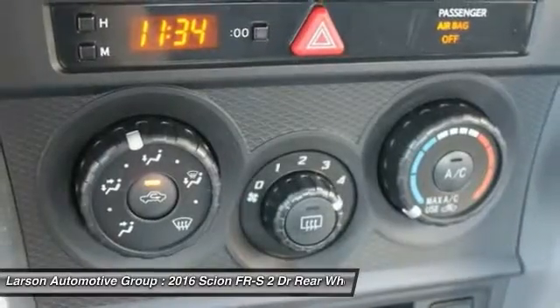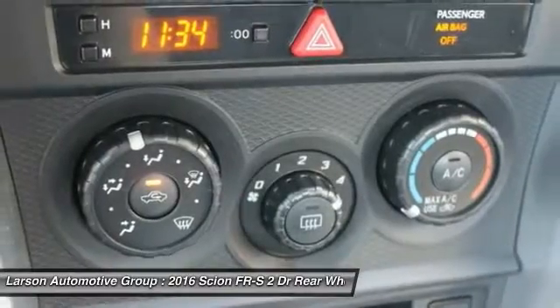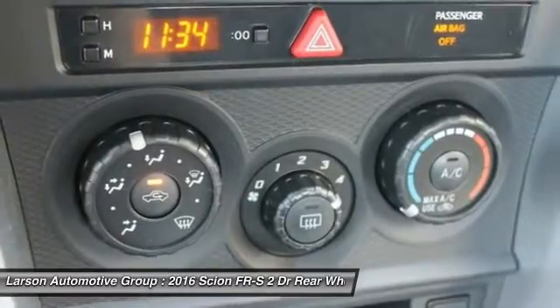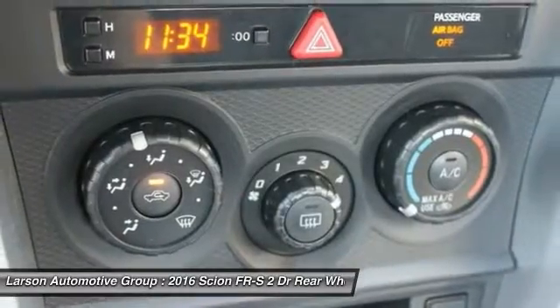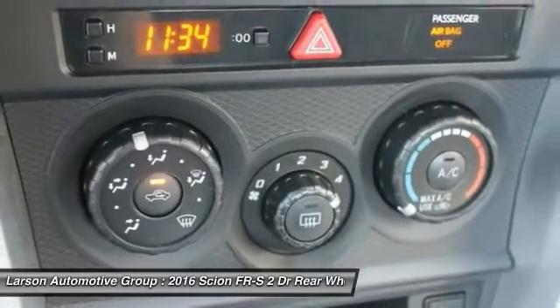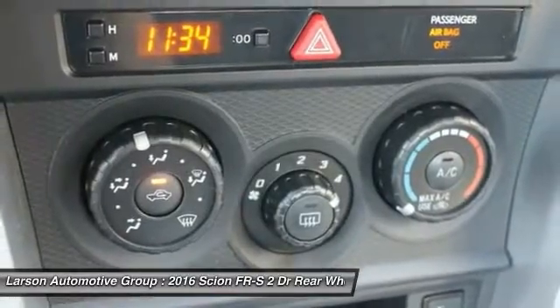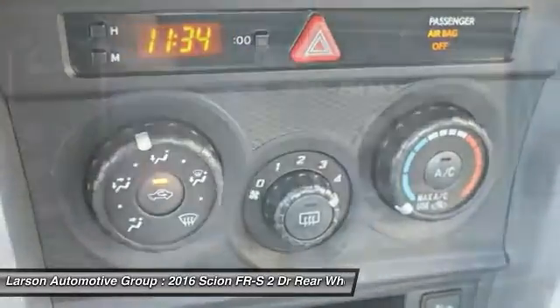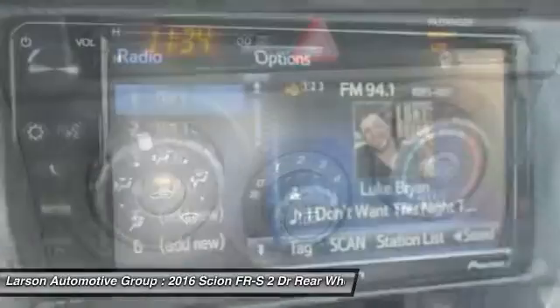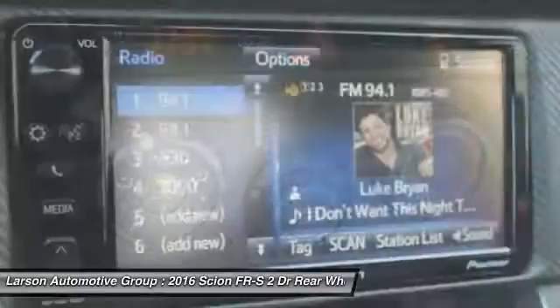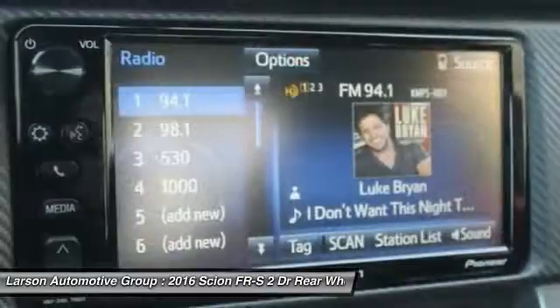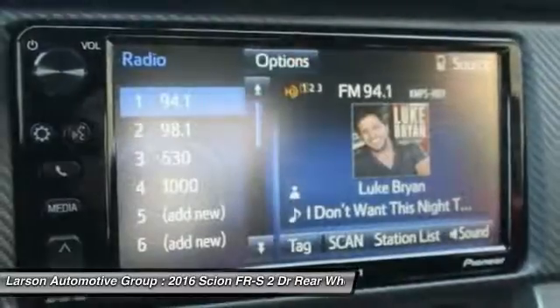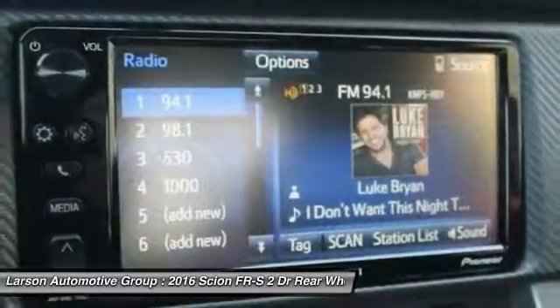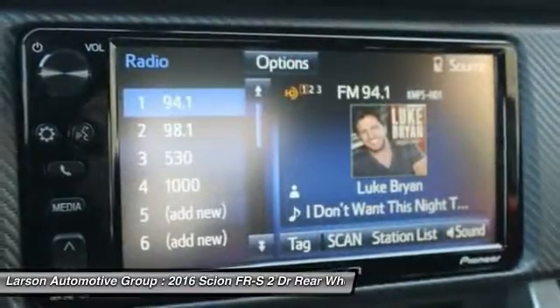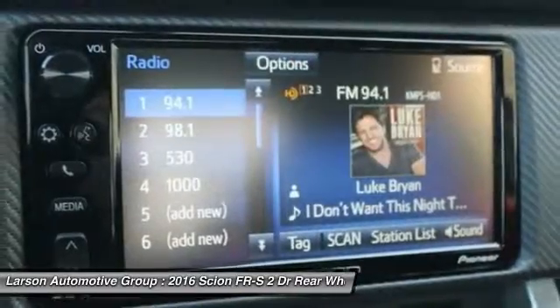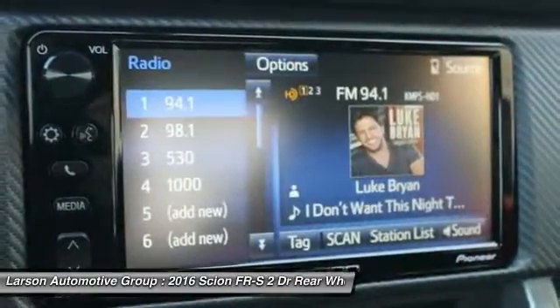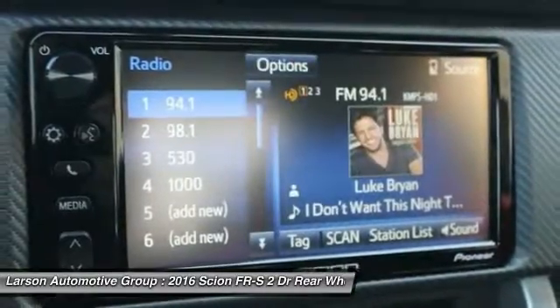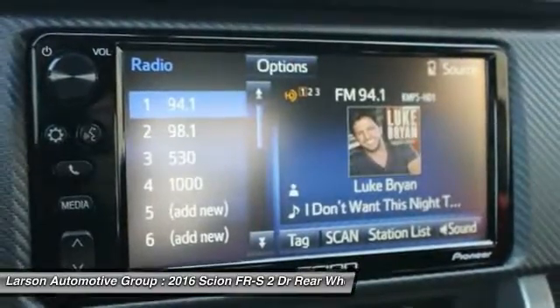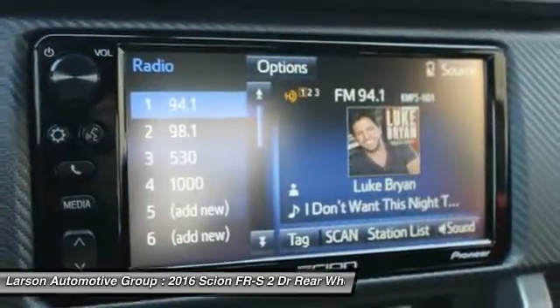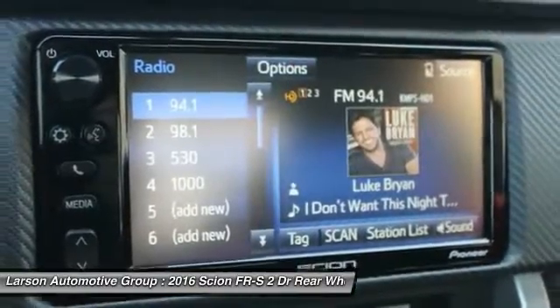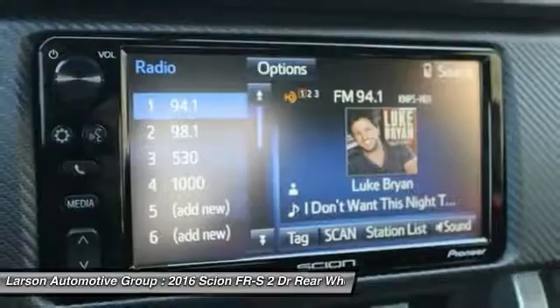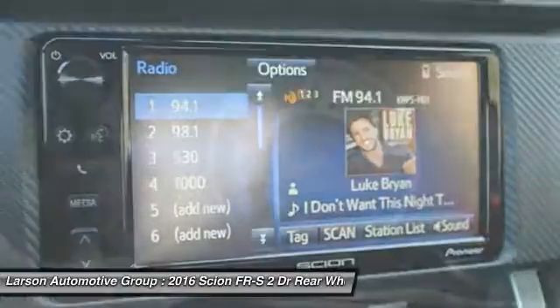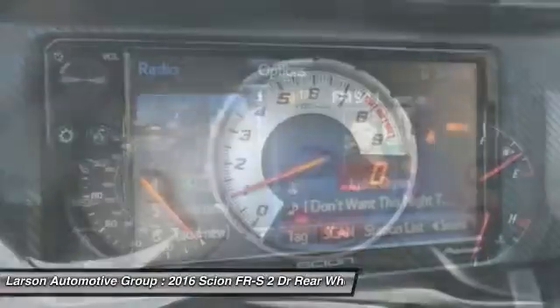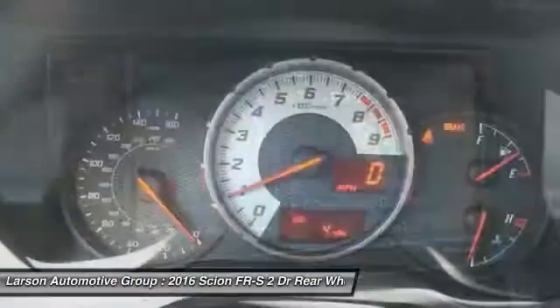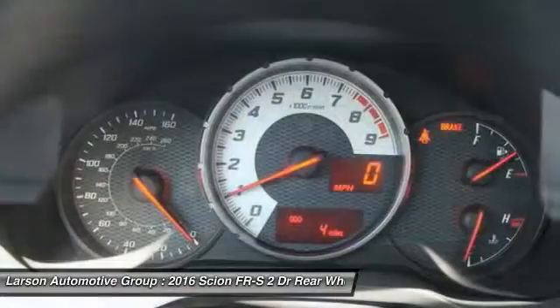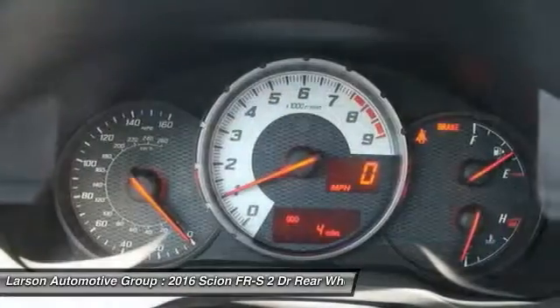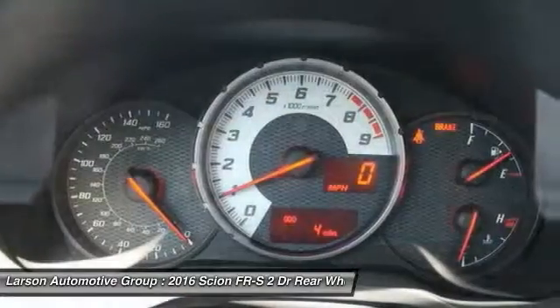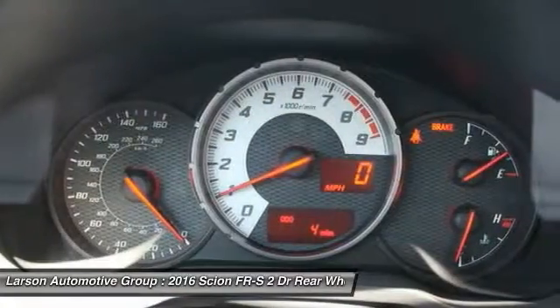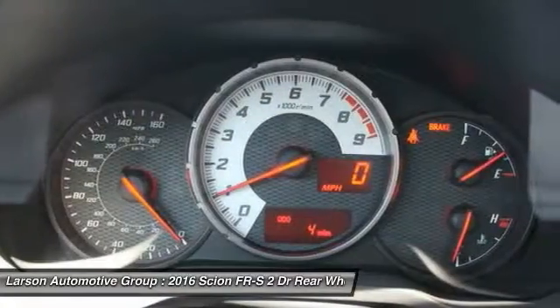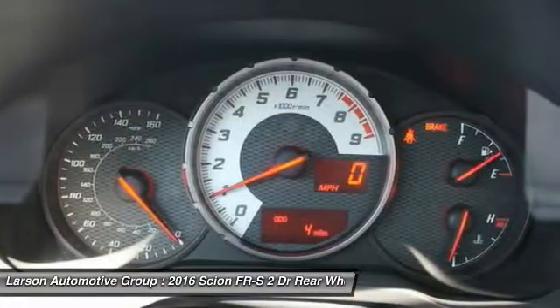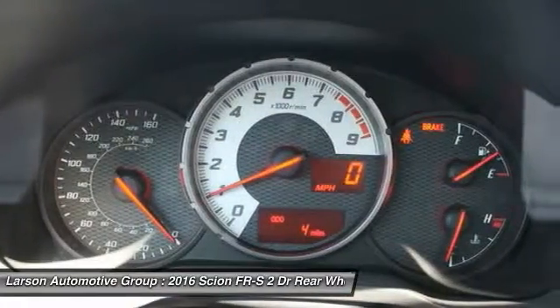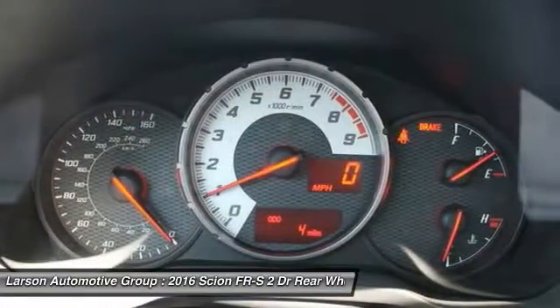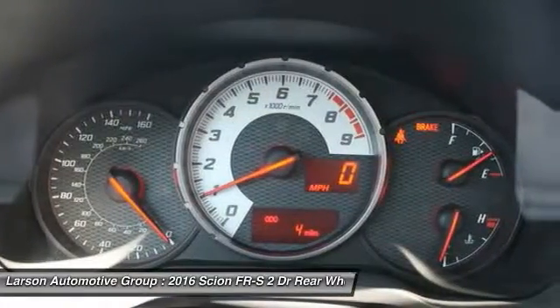Power door locks, day-night rear view mirror, tachometer, outside temperature gauge.